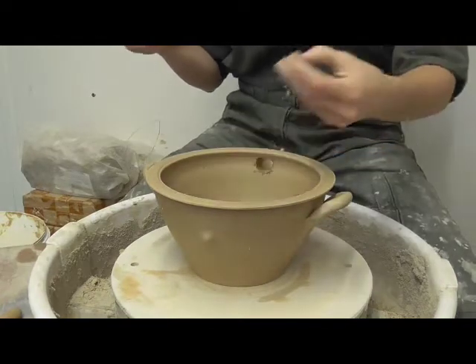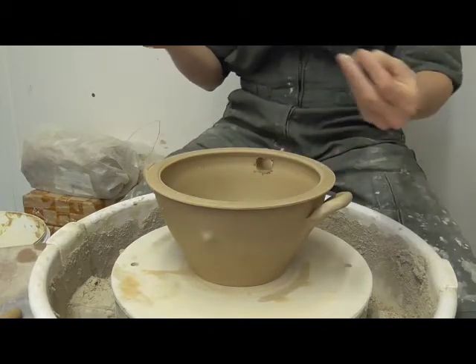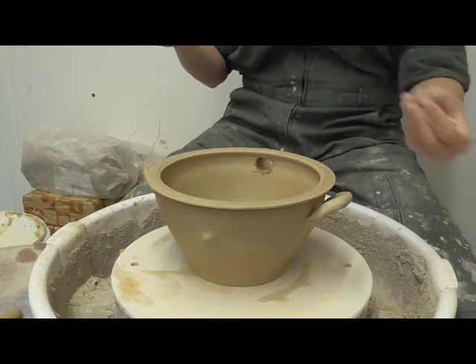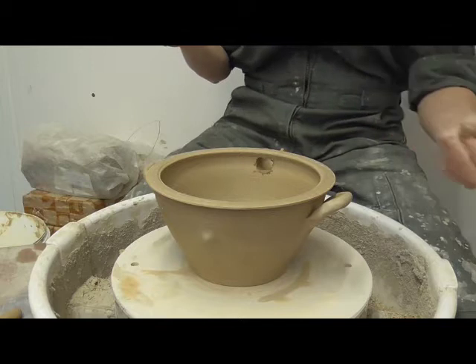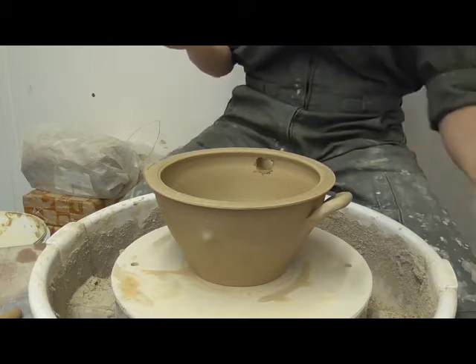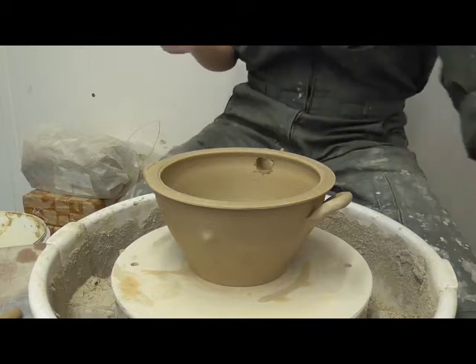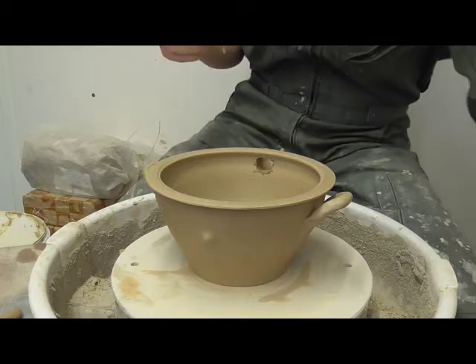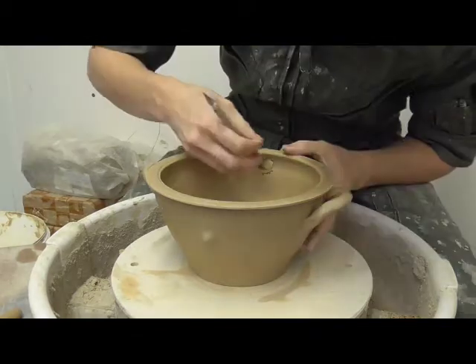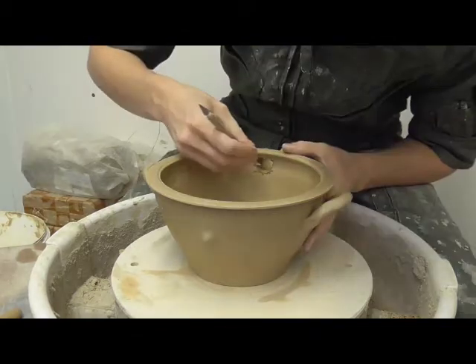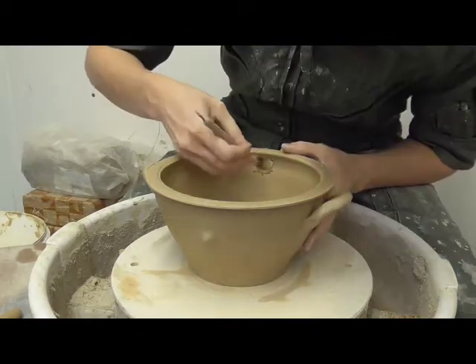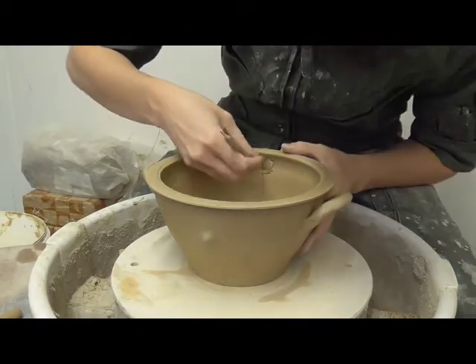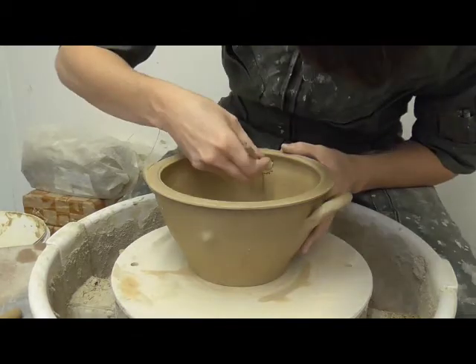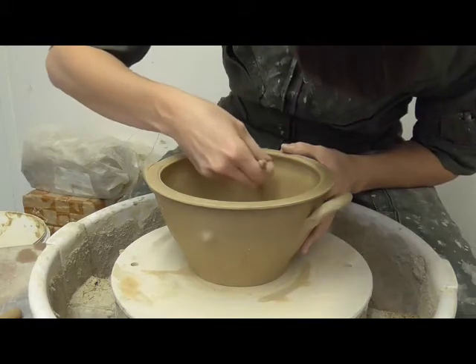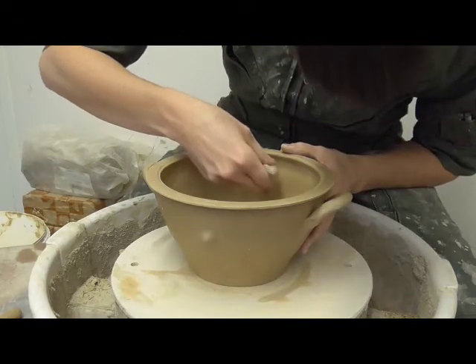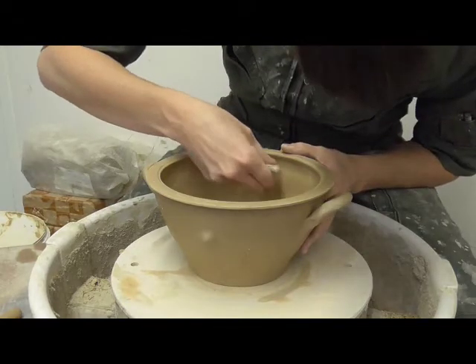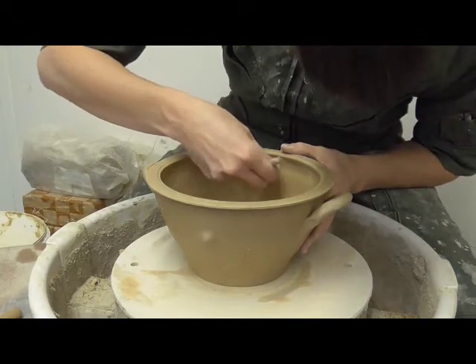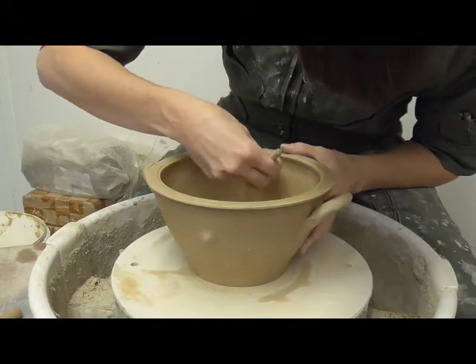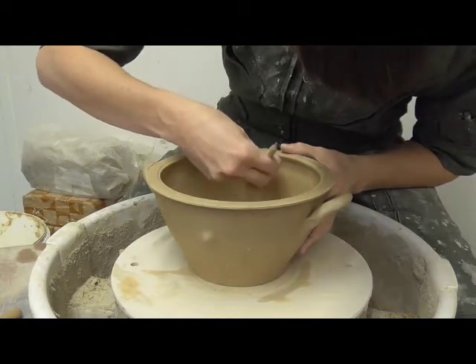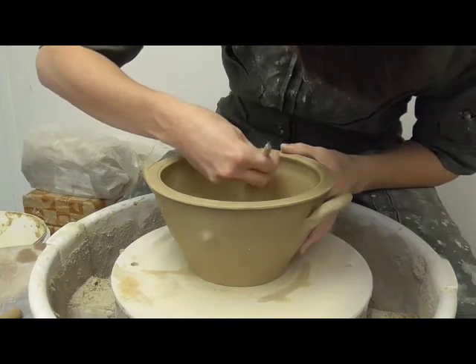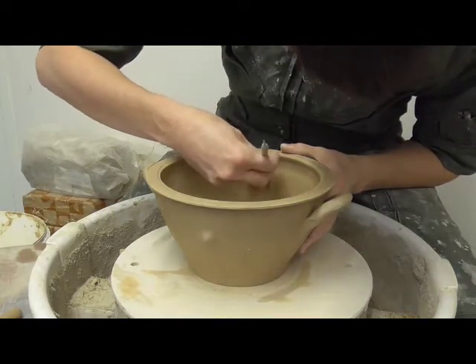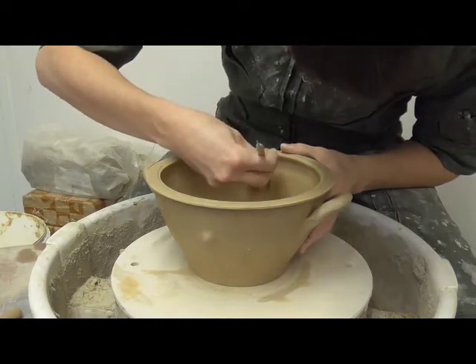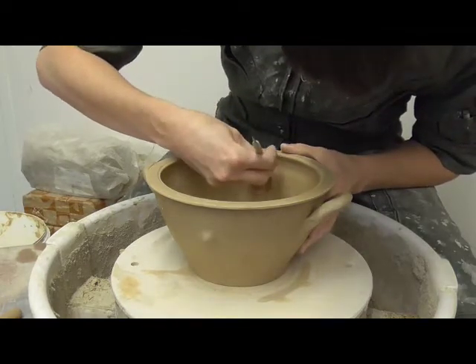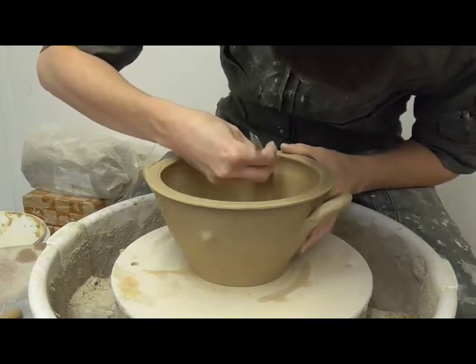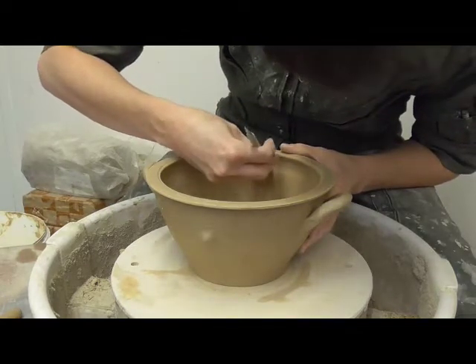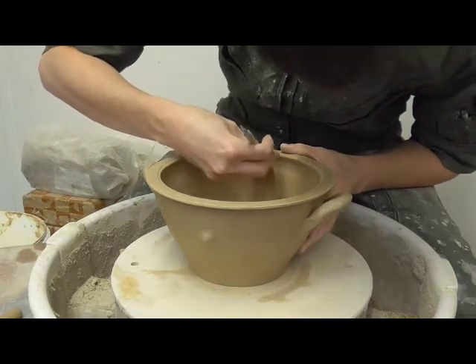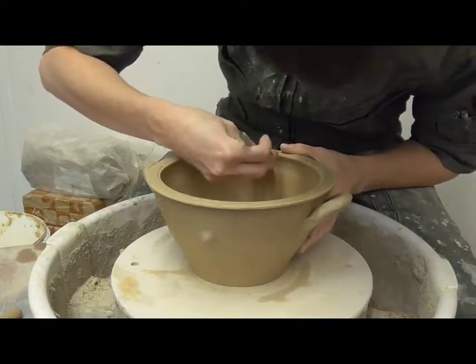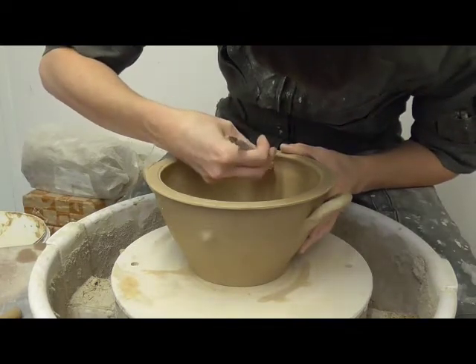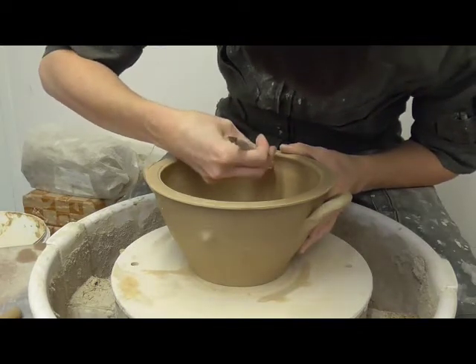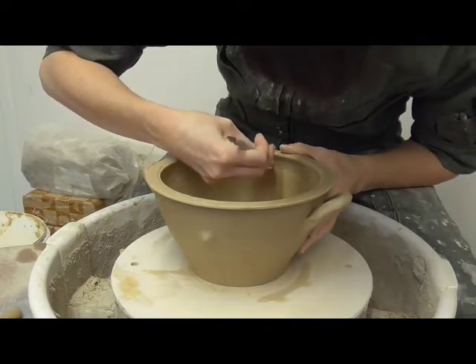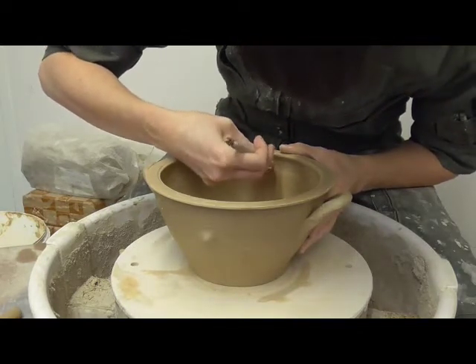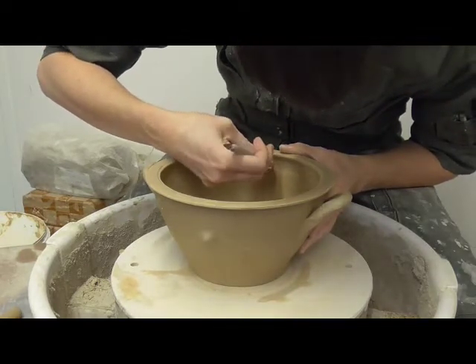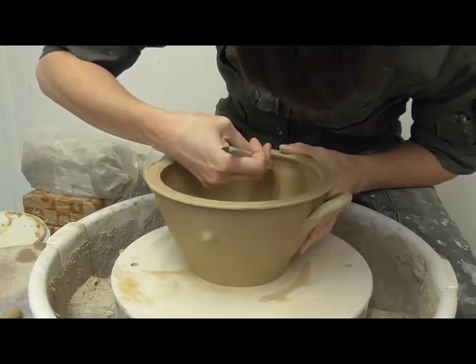After she removes this, she can smooth the surfaces between the spout and the new hole.